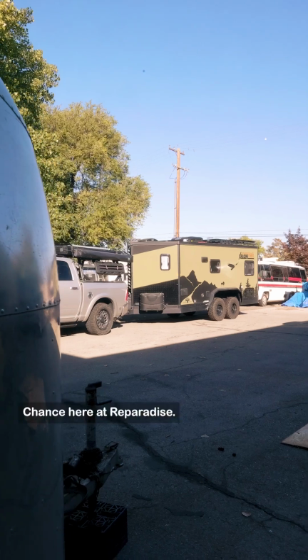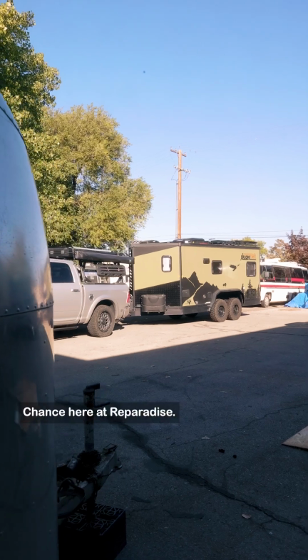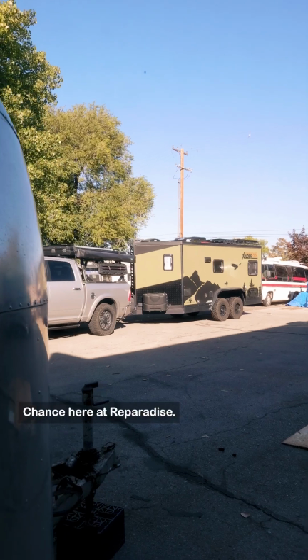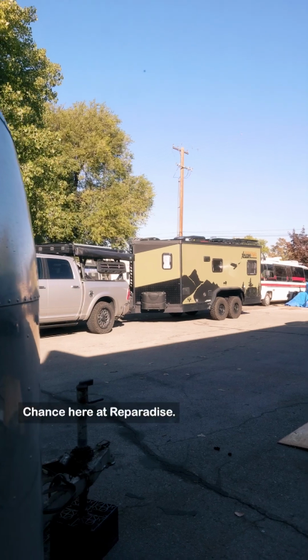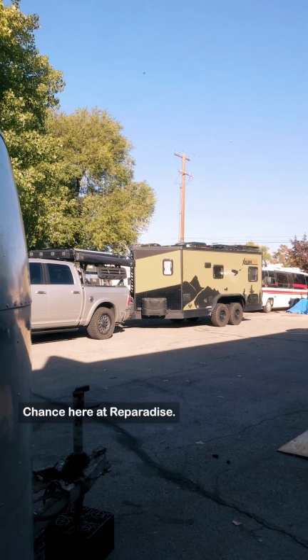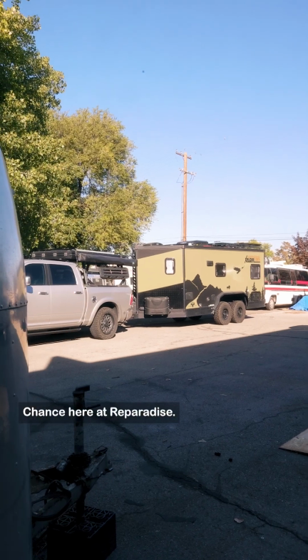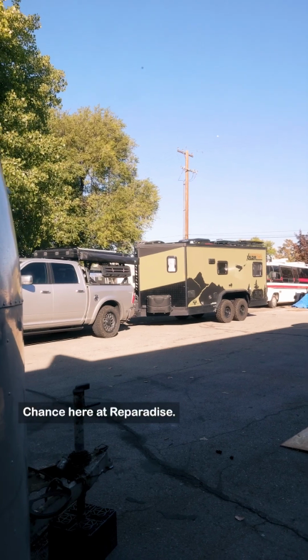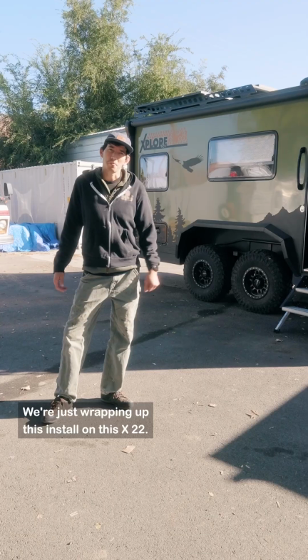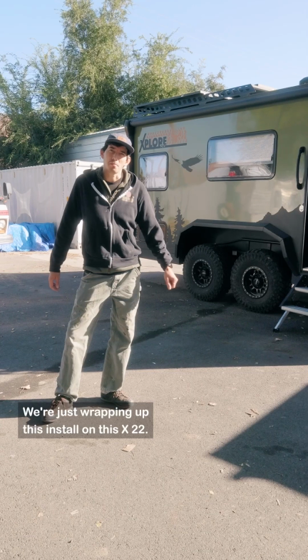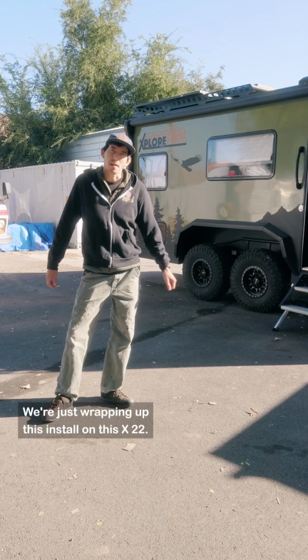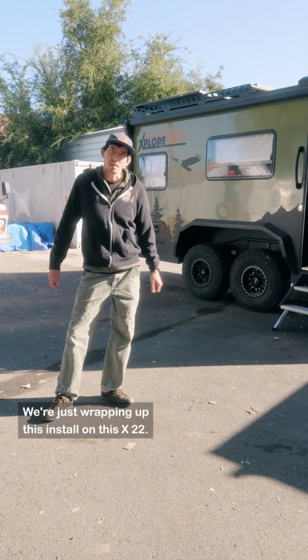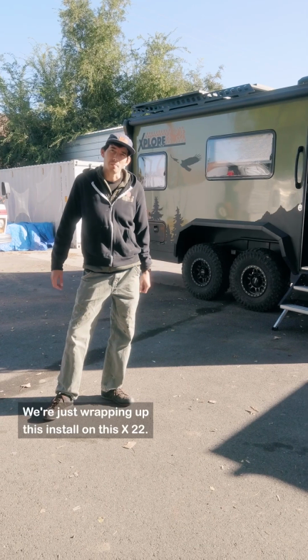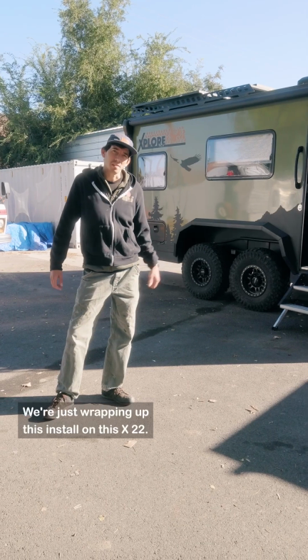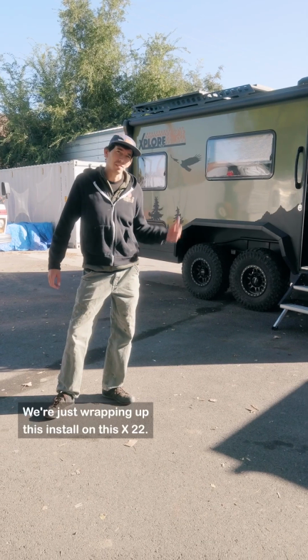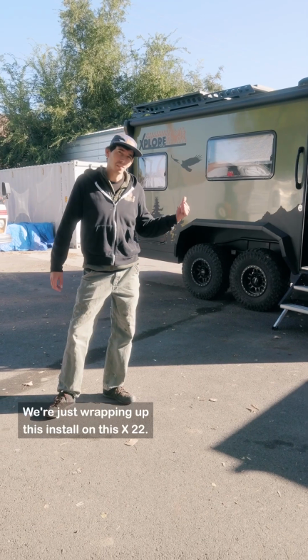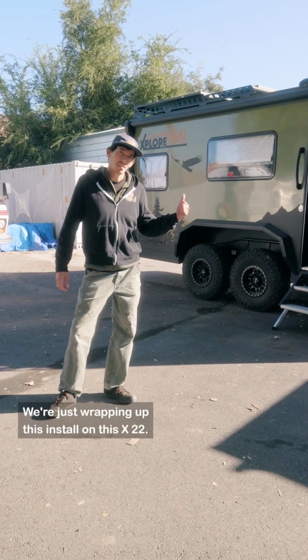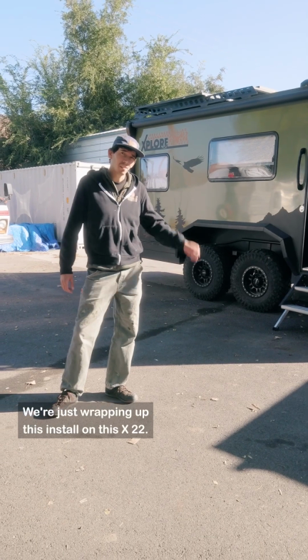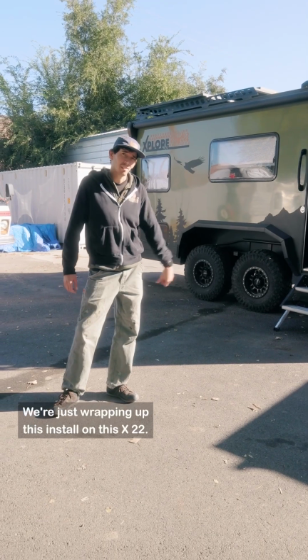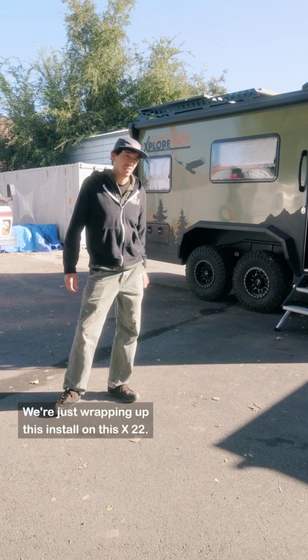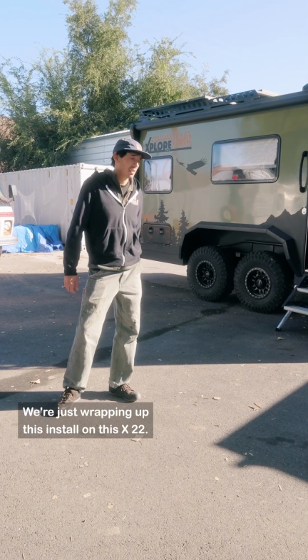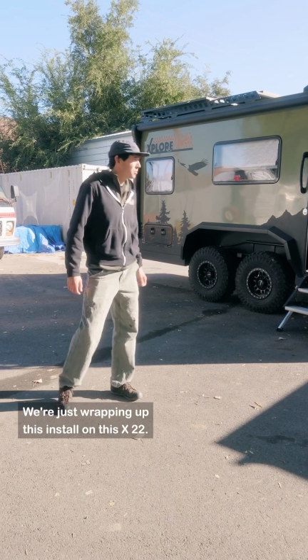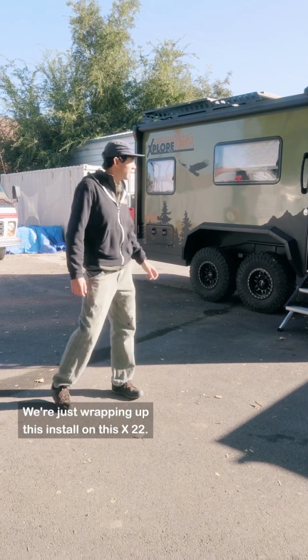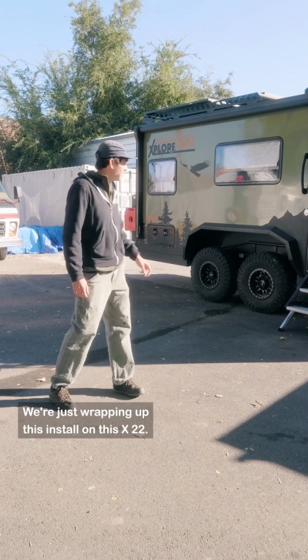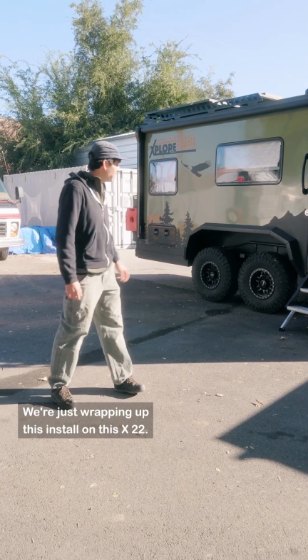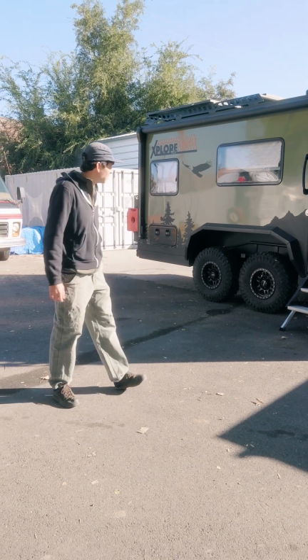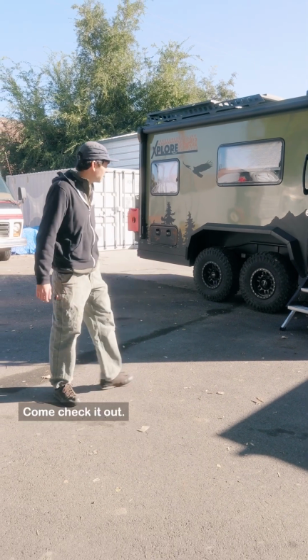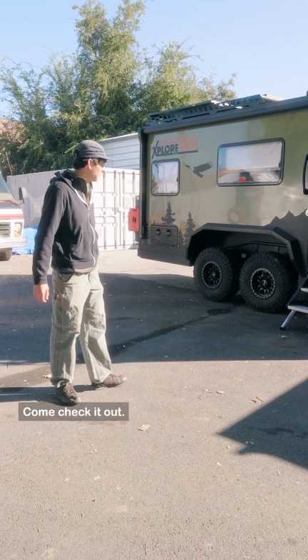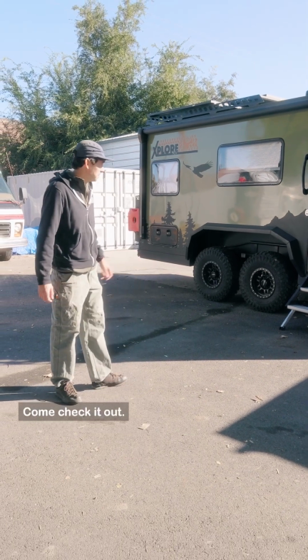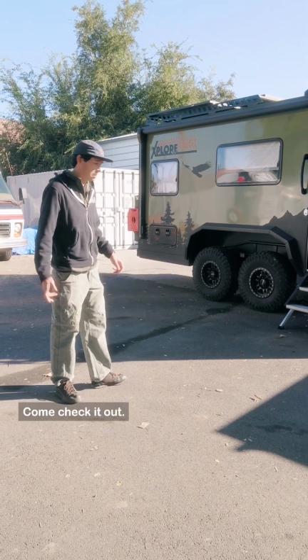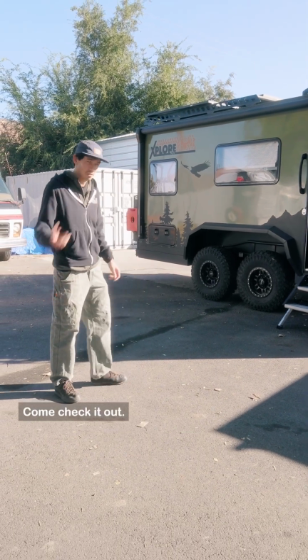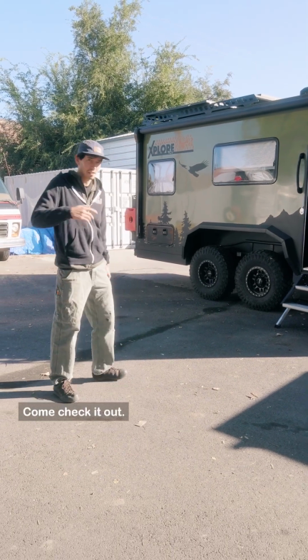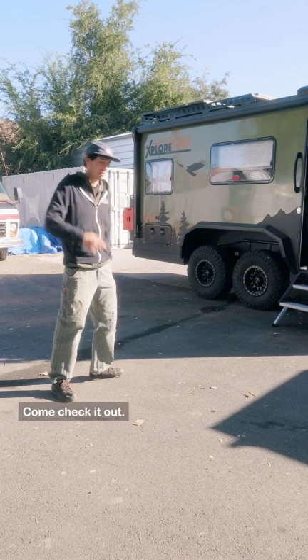Chancy River Paradise — we're just wrapping up this install on this X22. Come check it out.